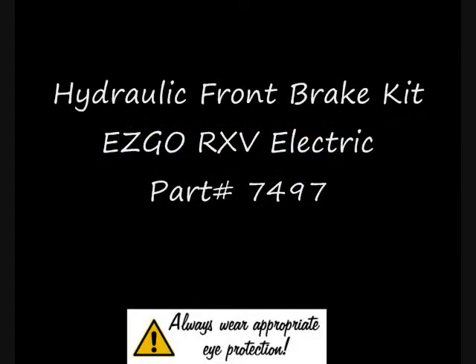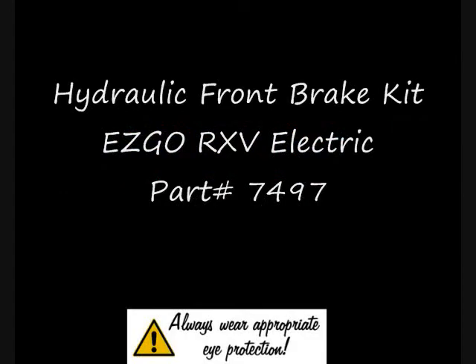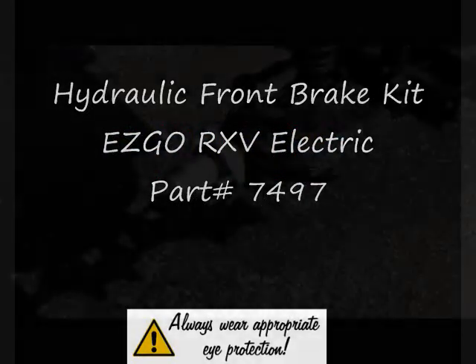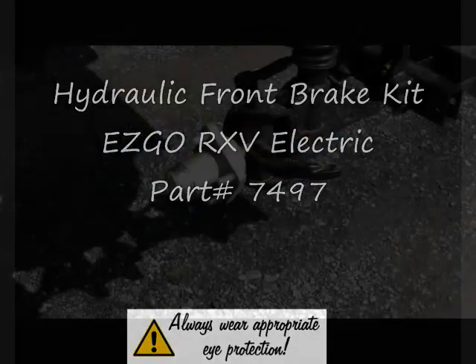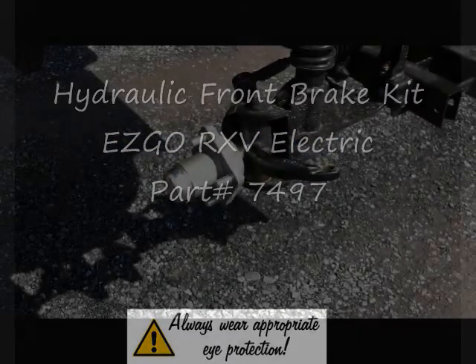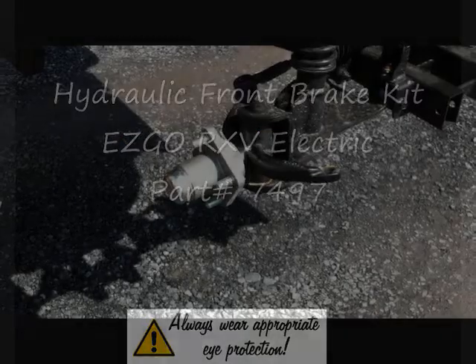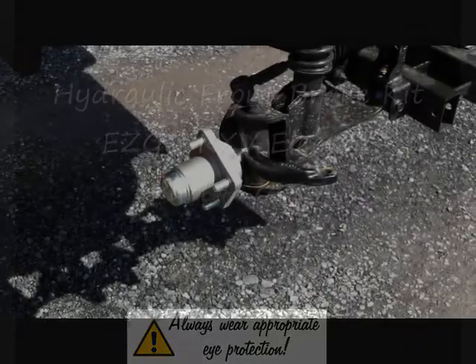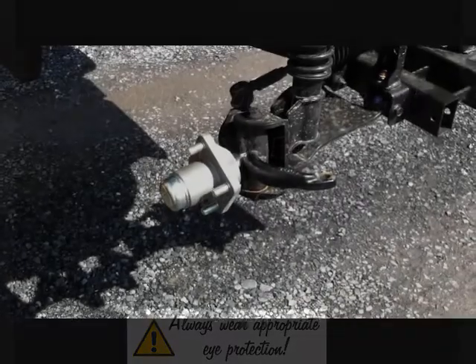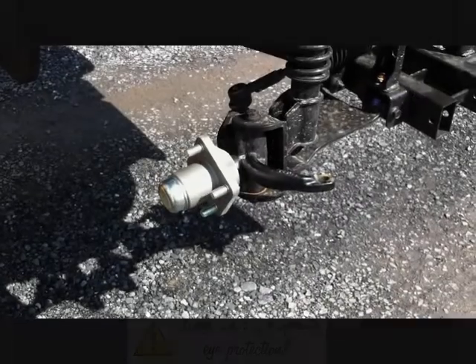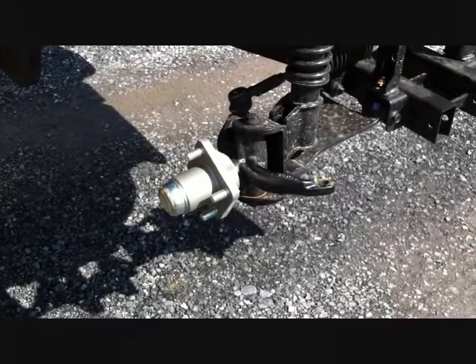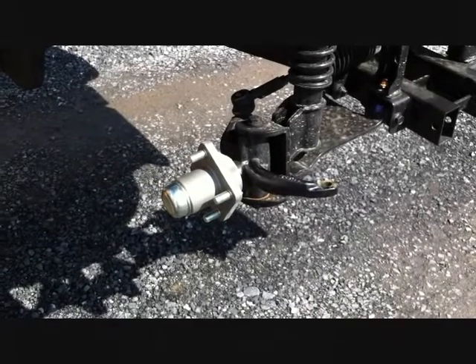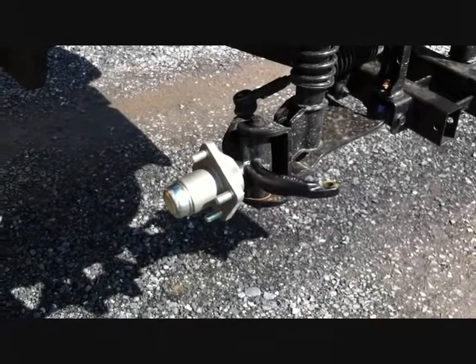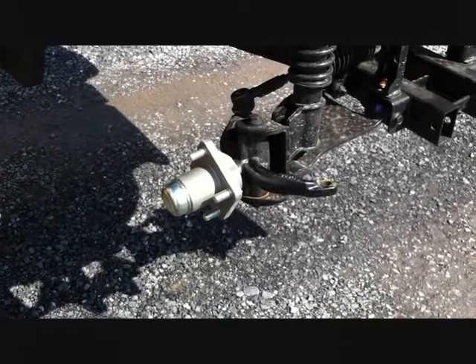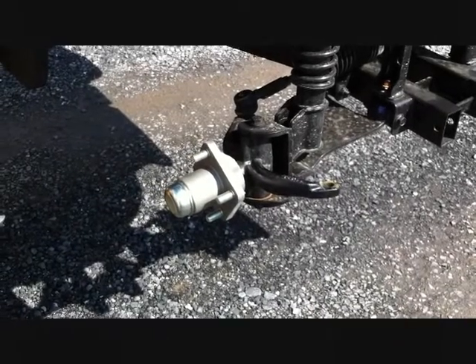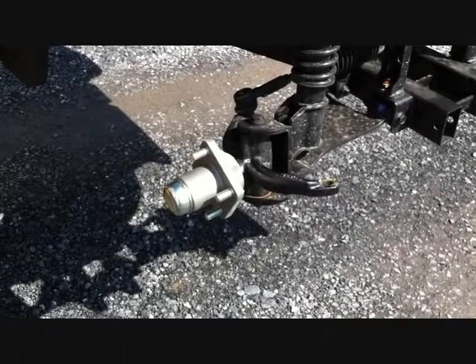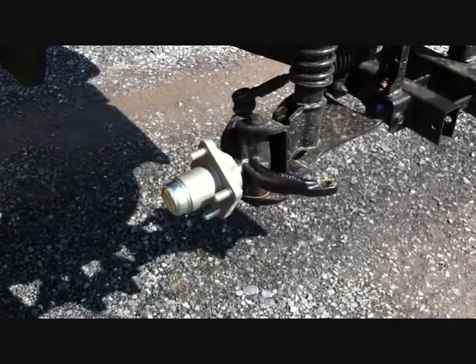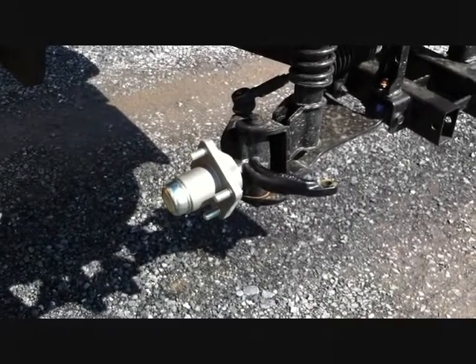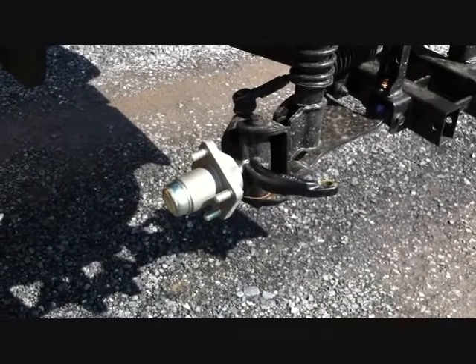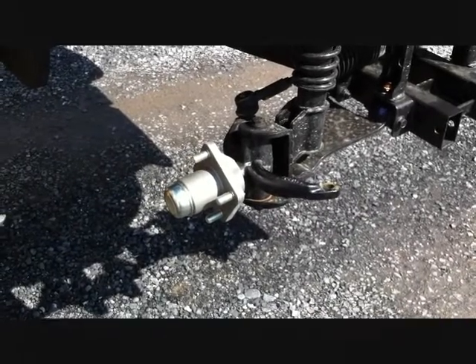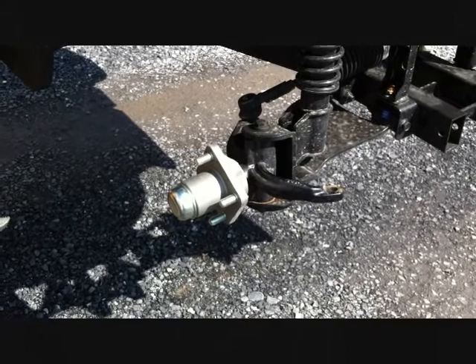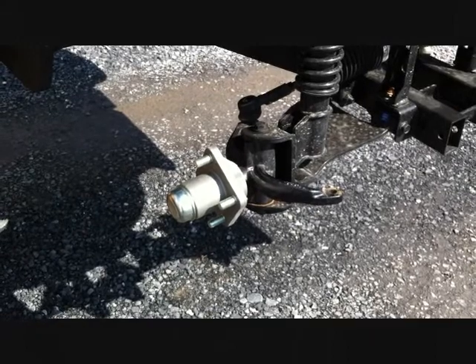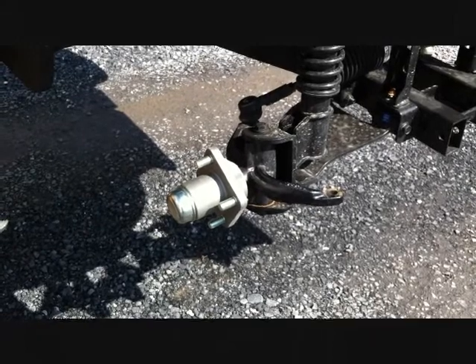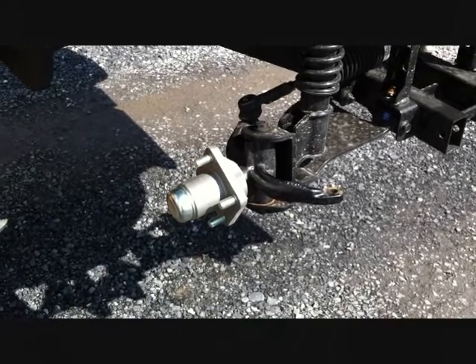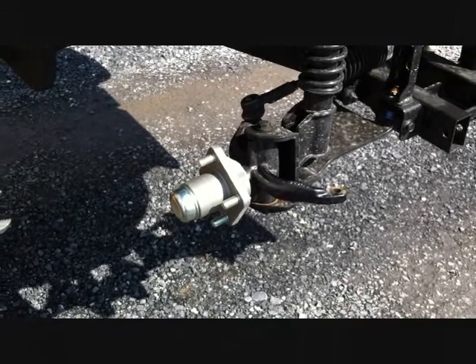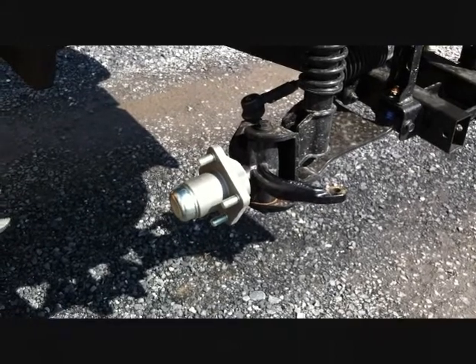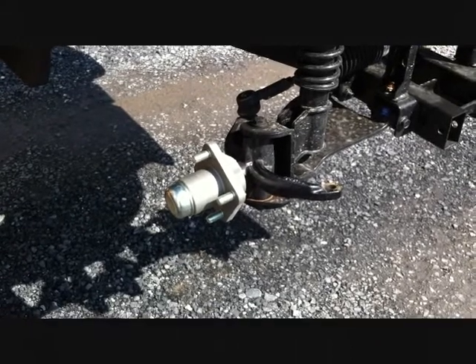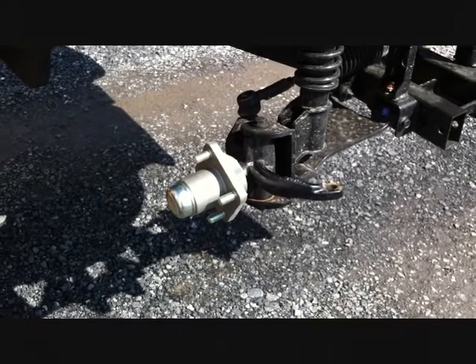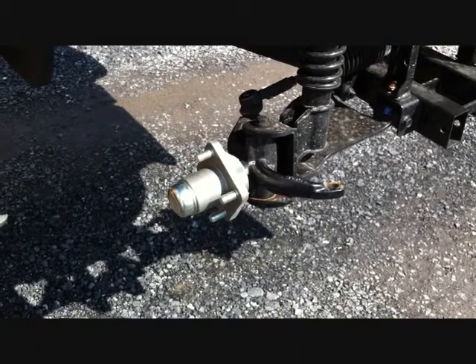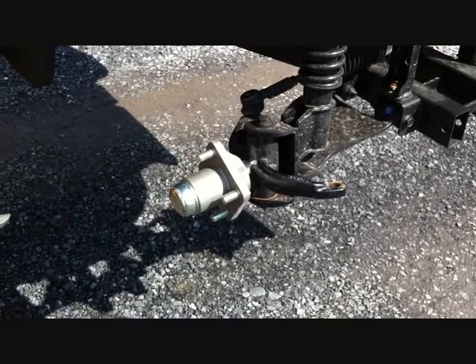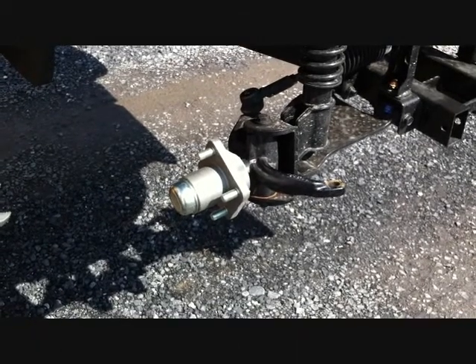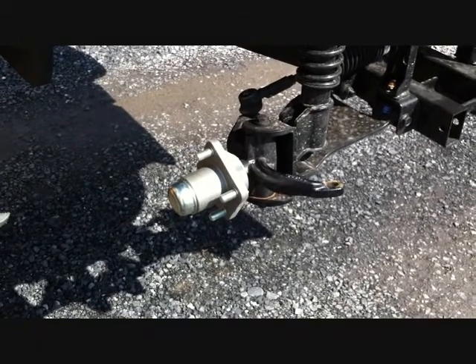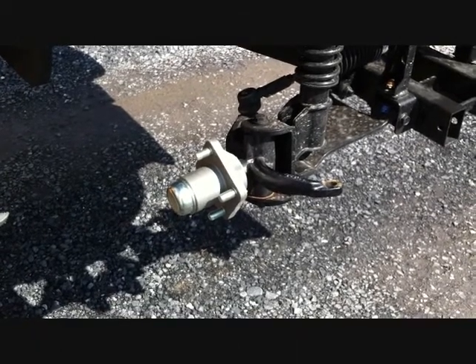I'm going to show you how to install our hydraulic front brake kit on an RXV electric.